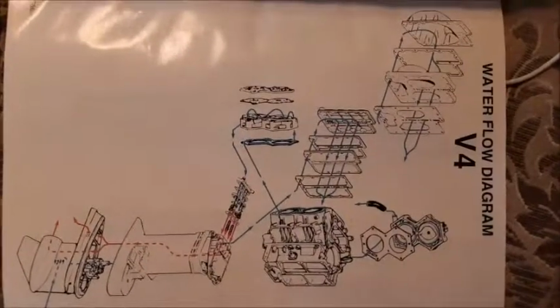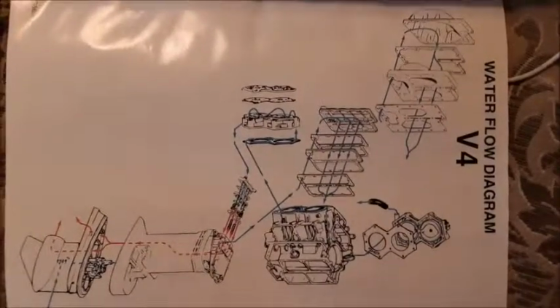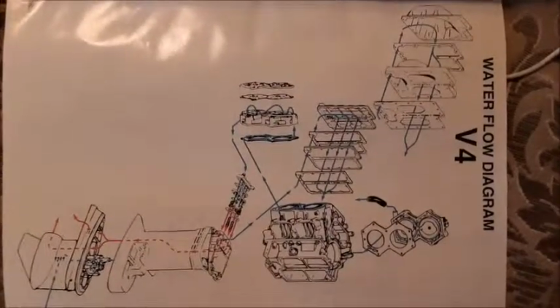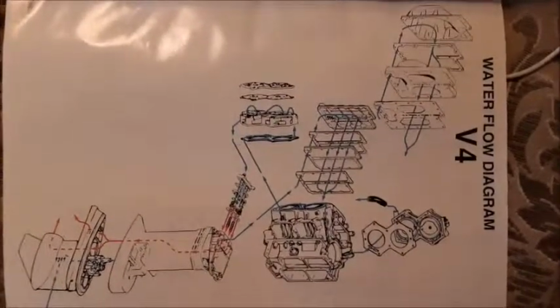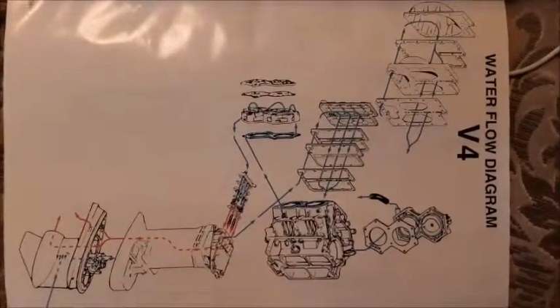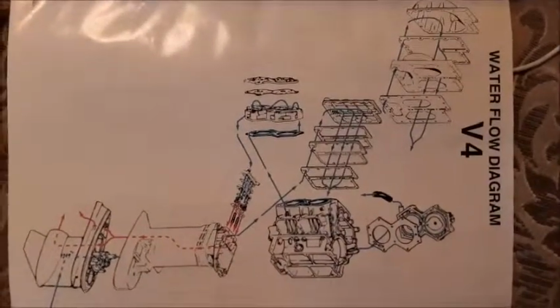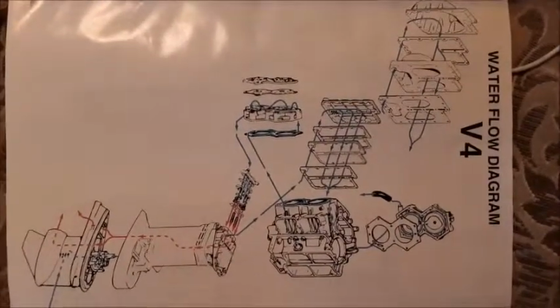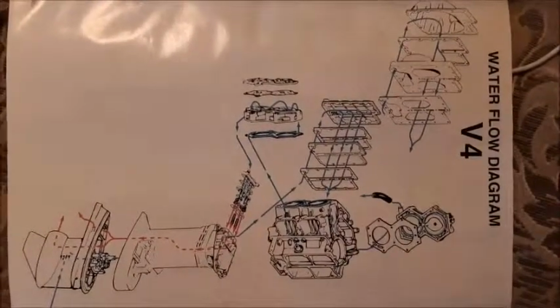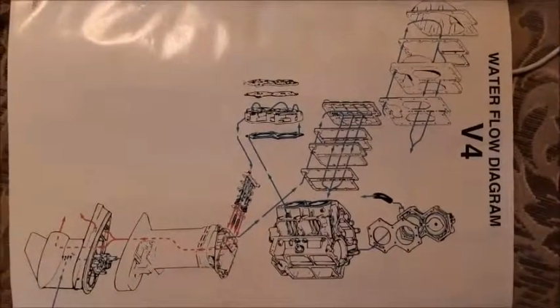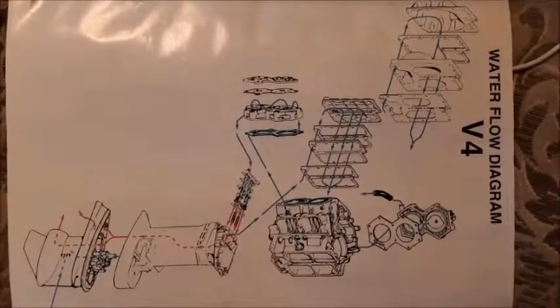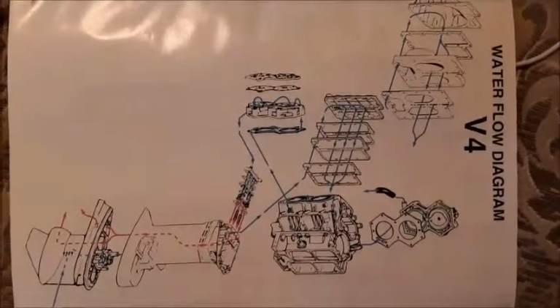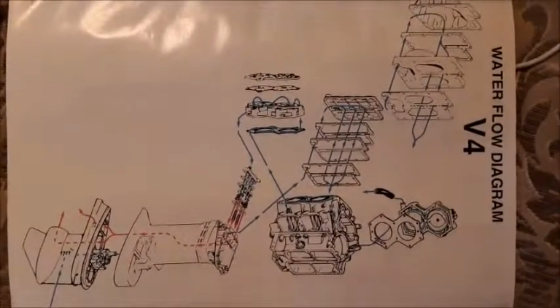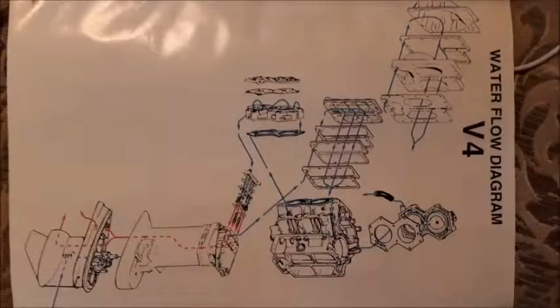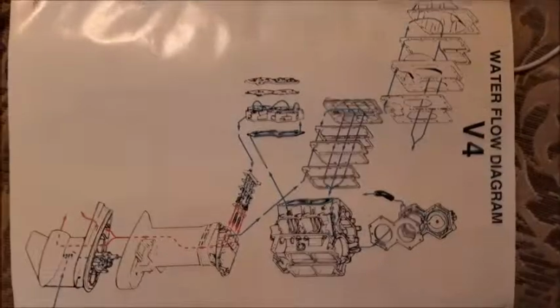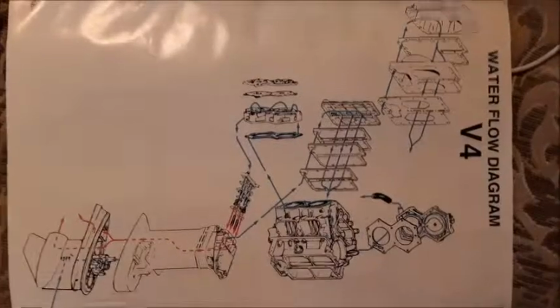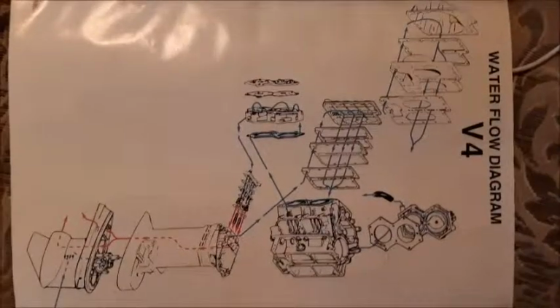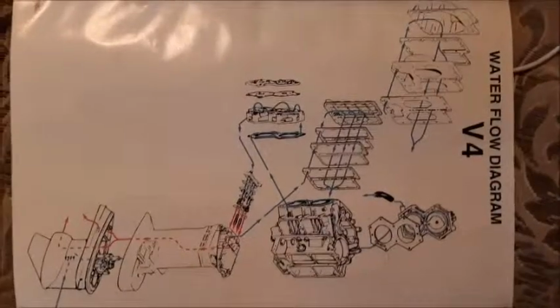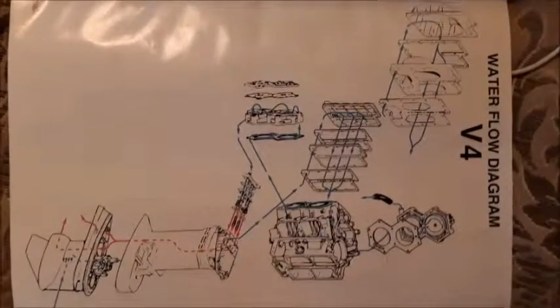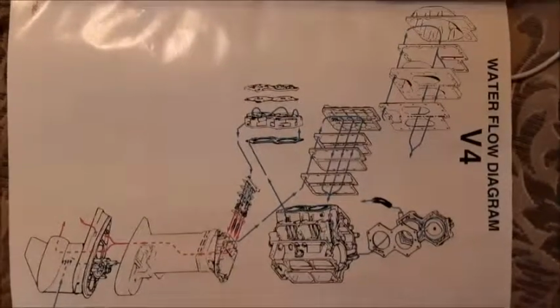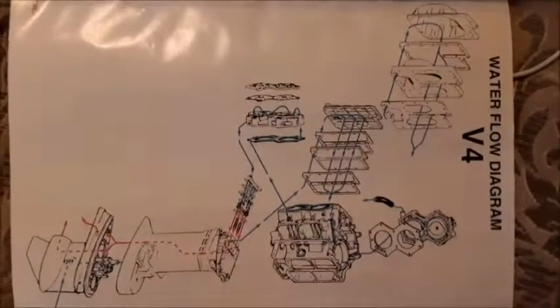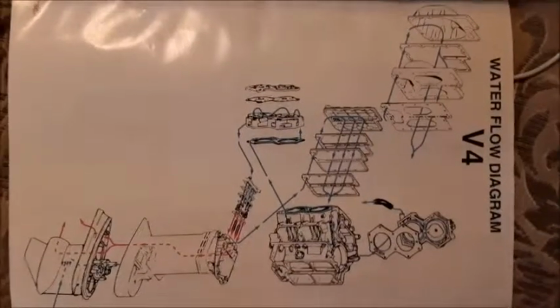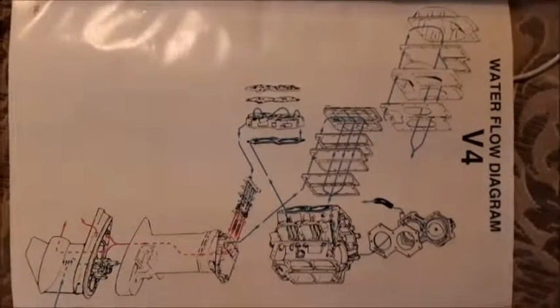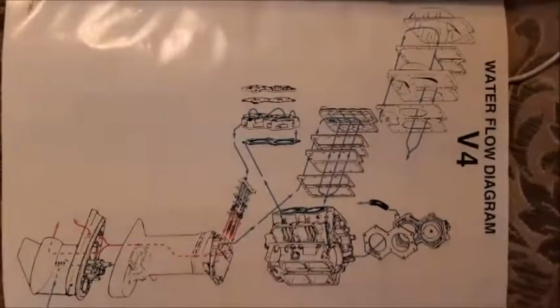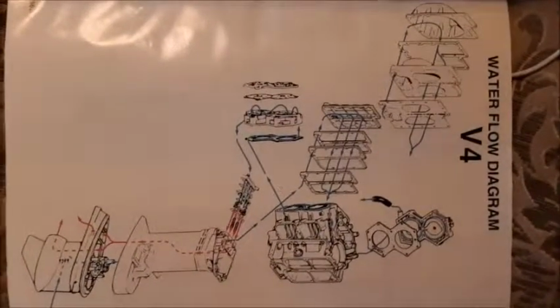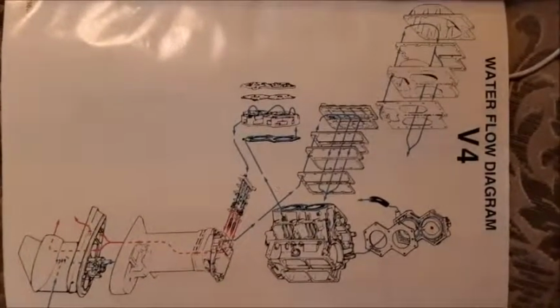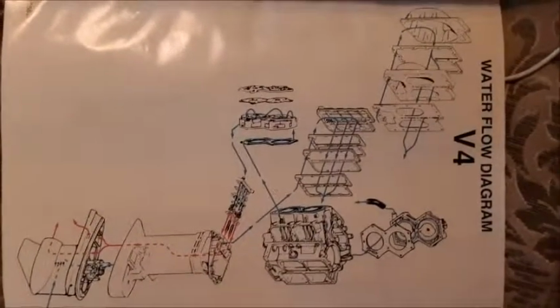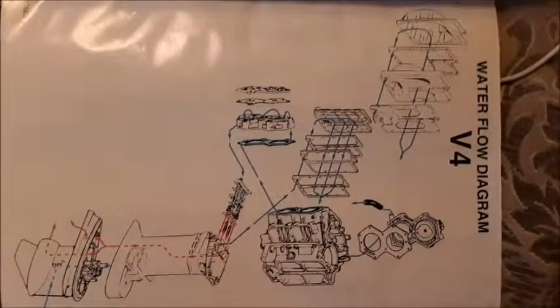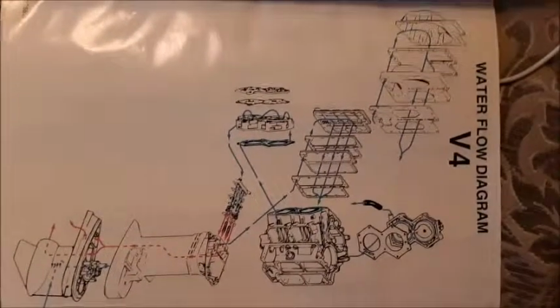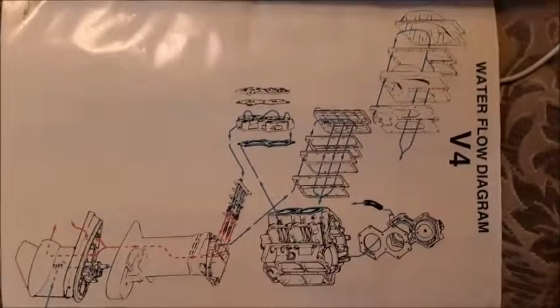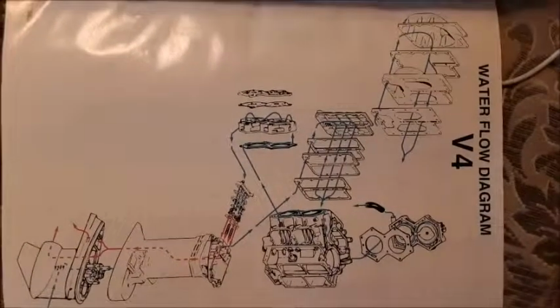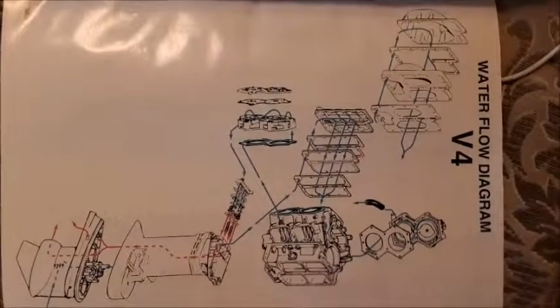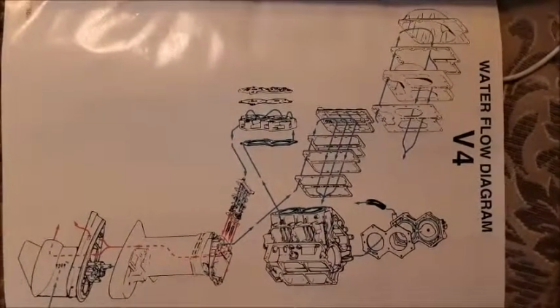Here's a water flow diagram from the 1995 Evinrude service manual. You can pause this and study it if you want to see exactly how the system works.